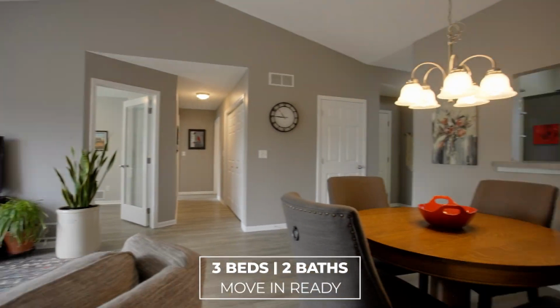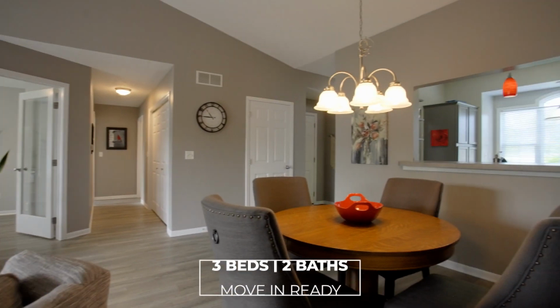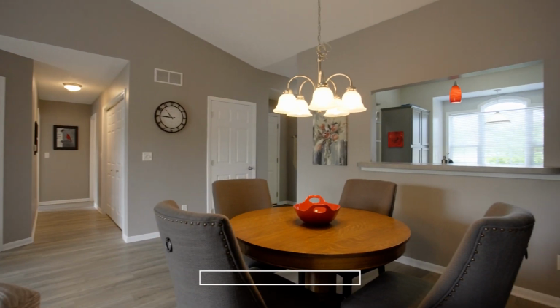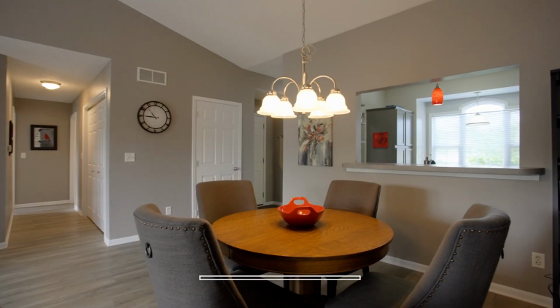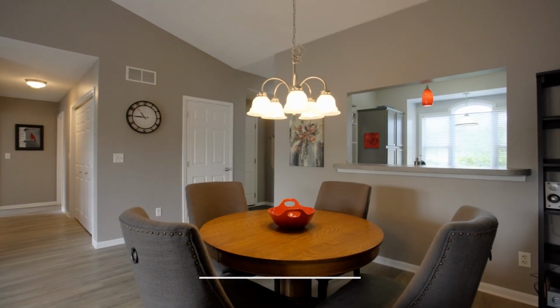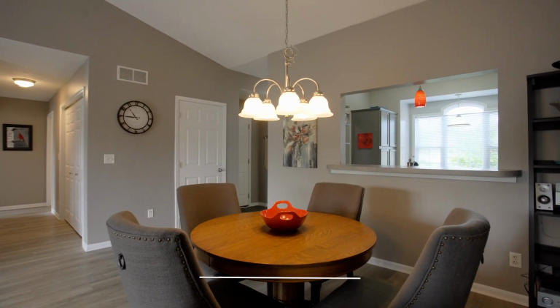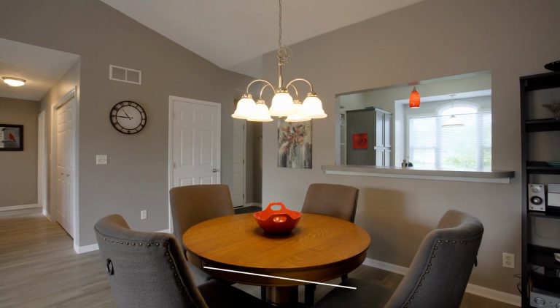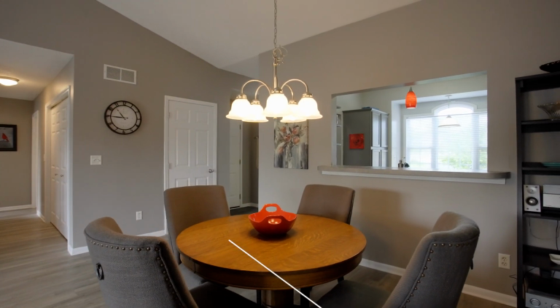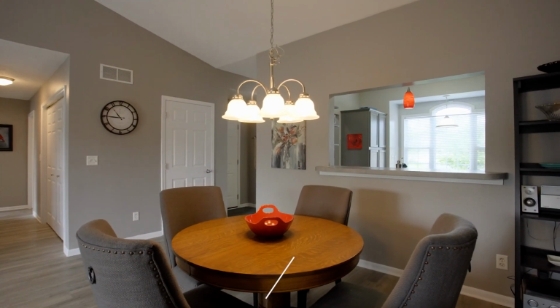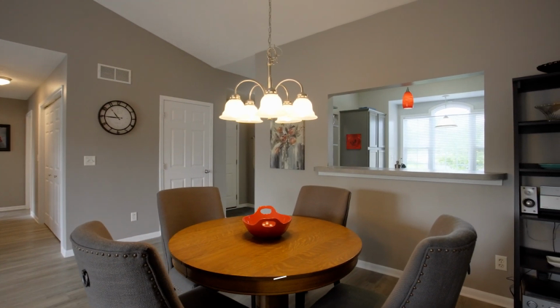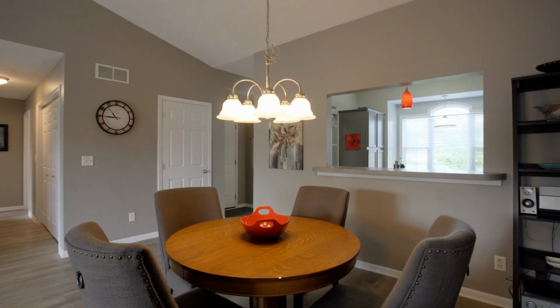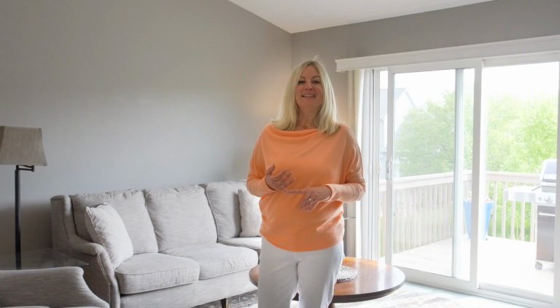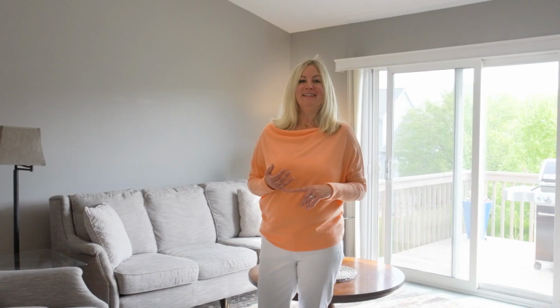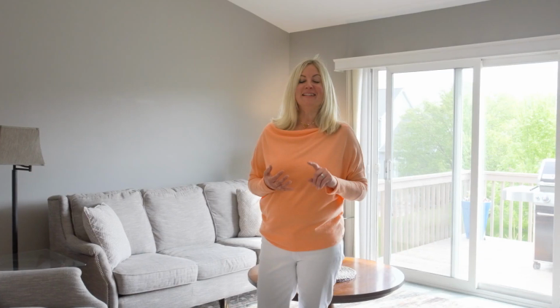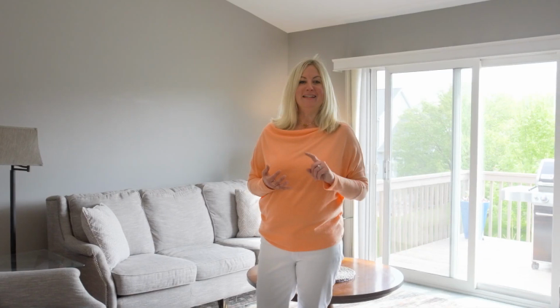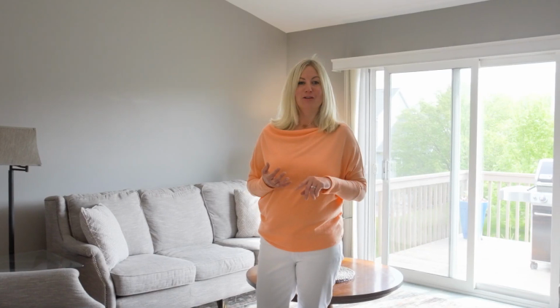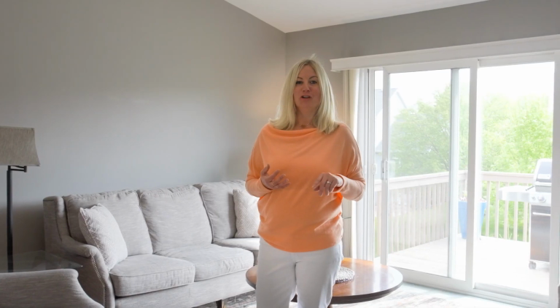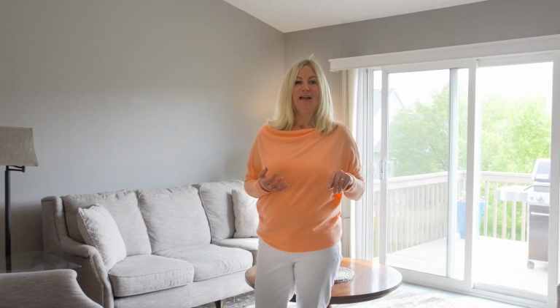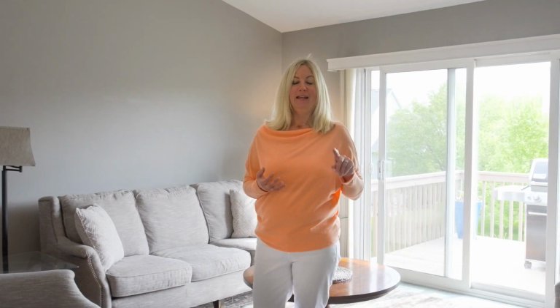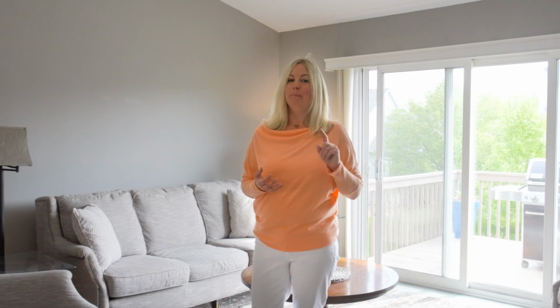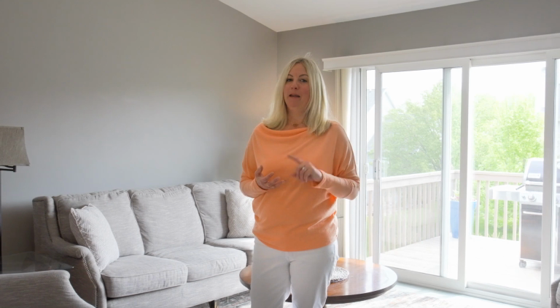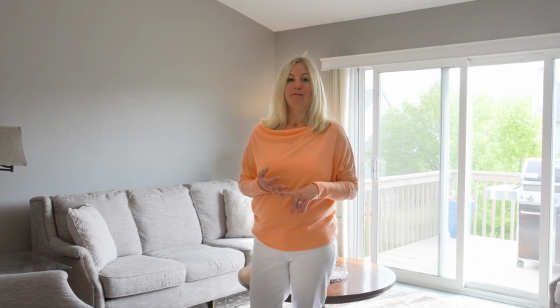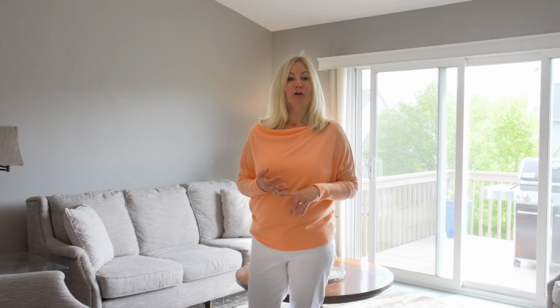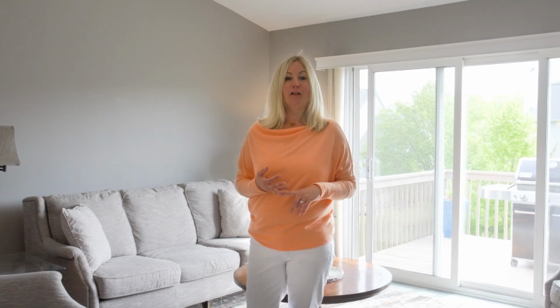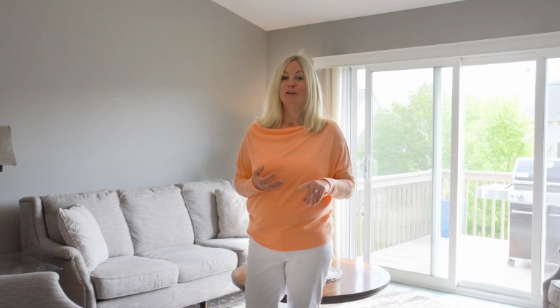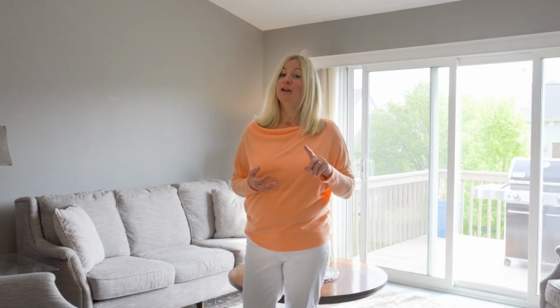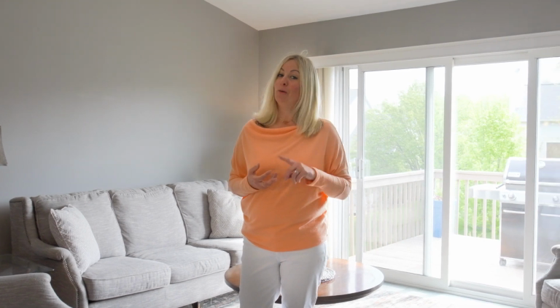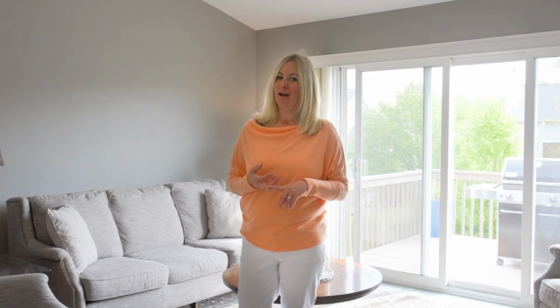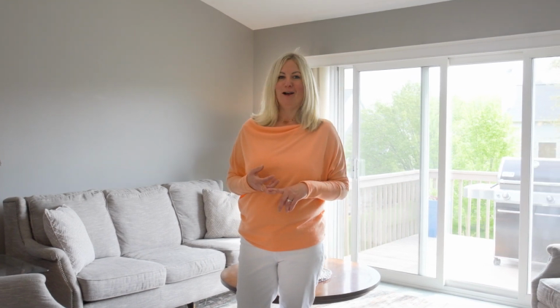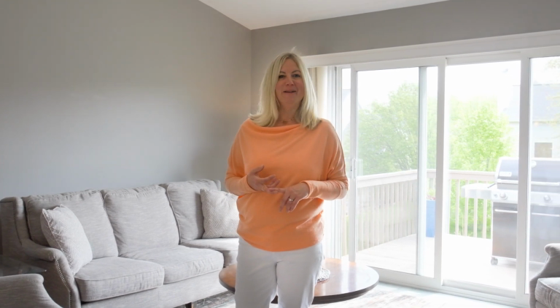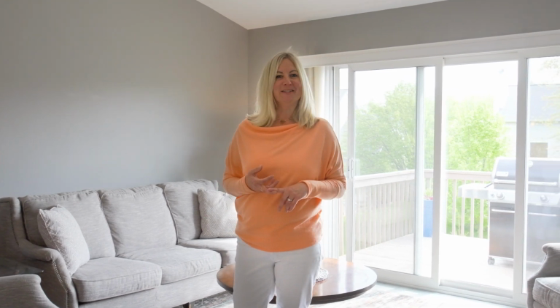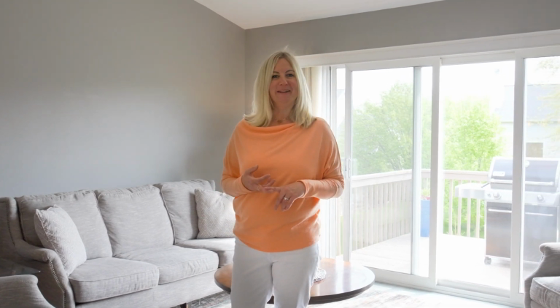What this condo has is natural light, main floor laundry, and a walkout basement.